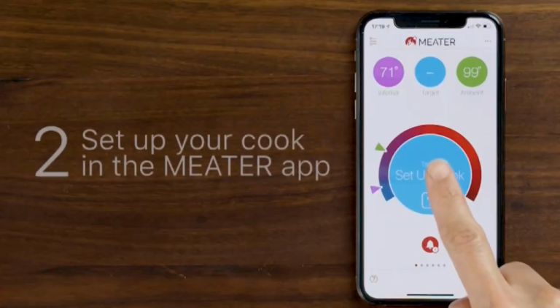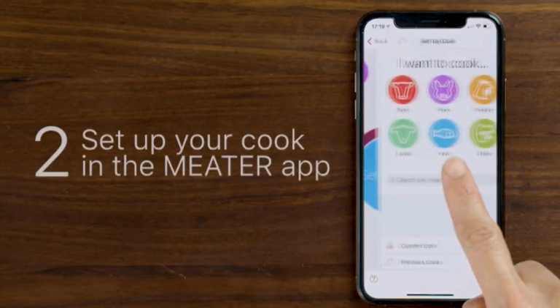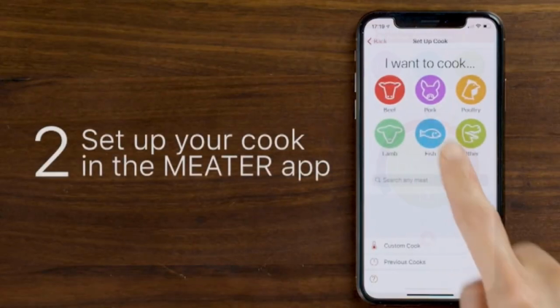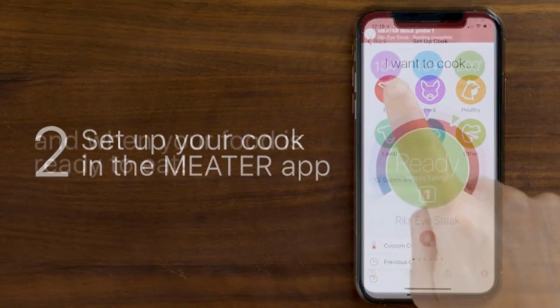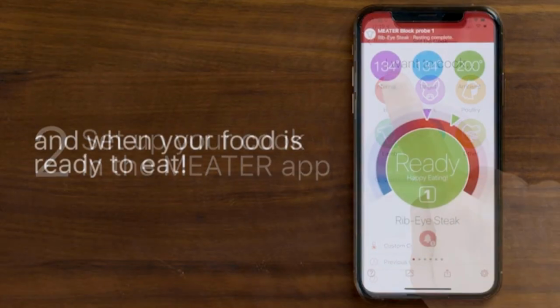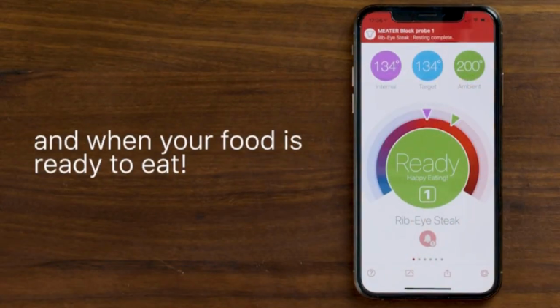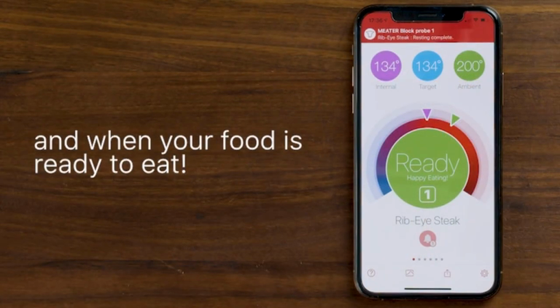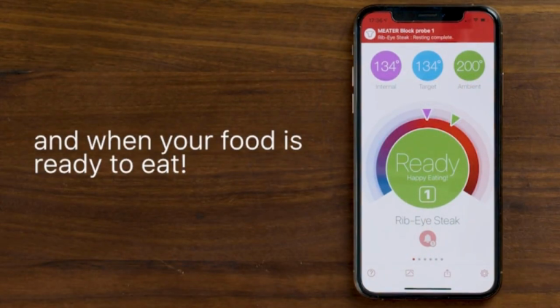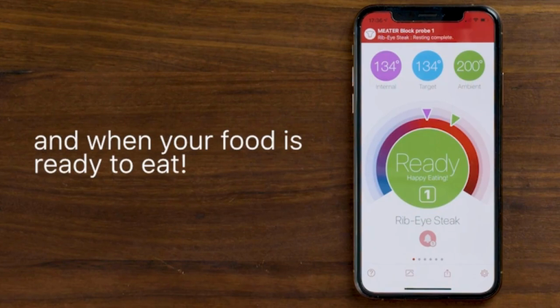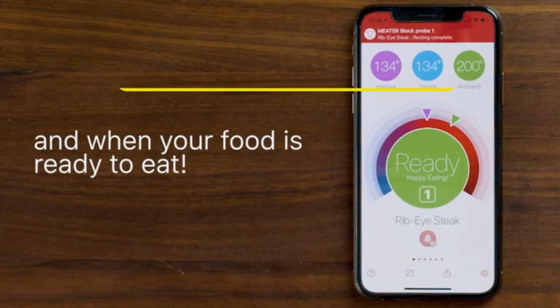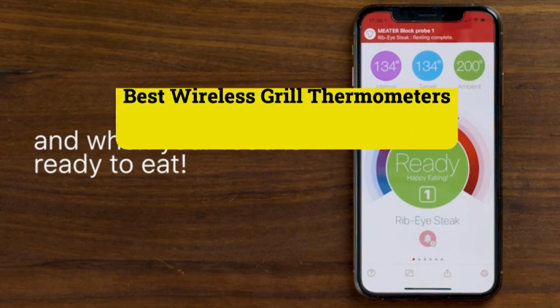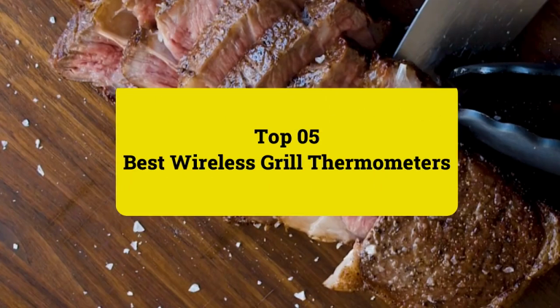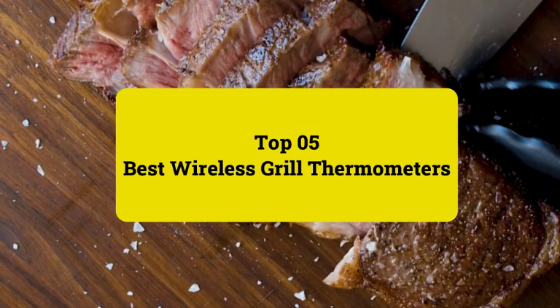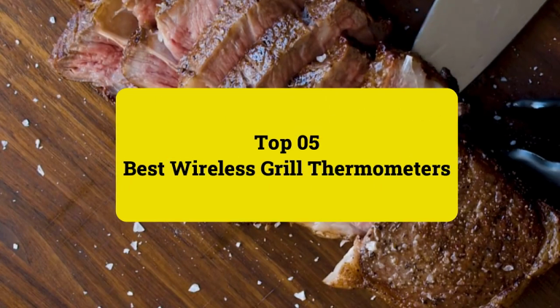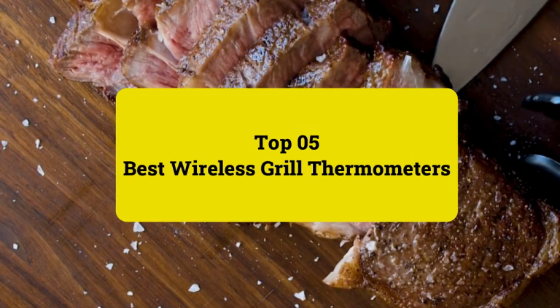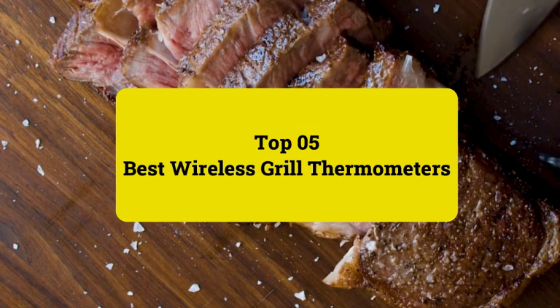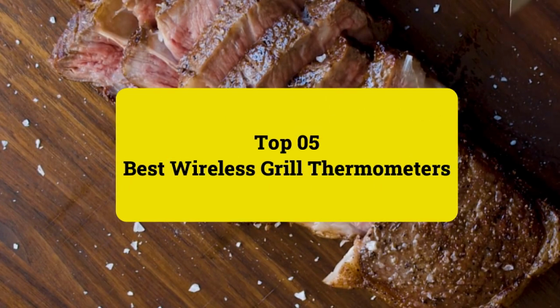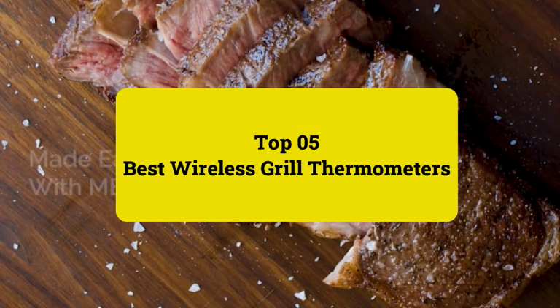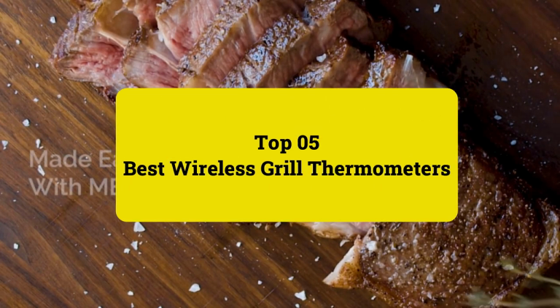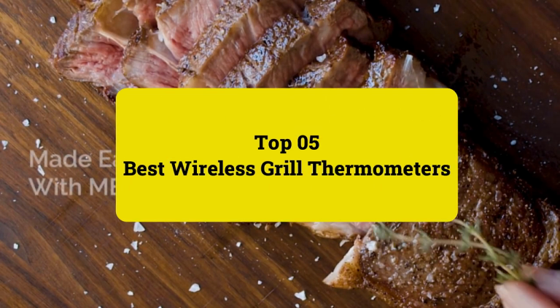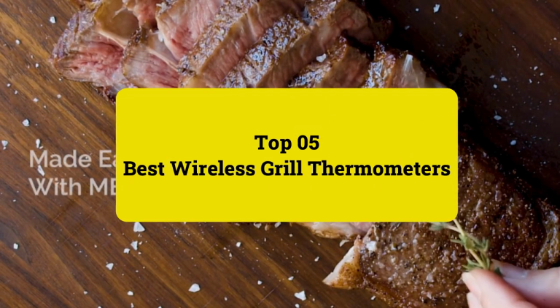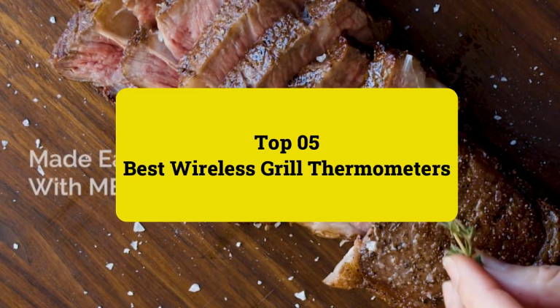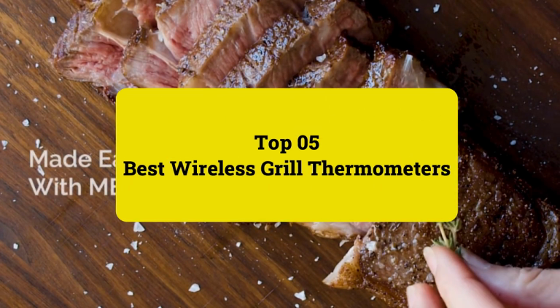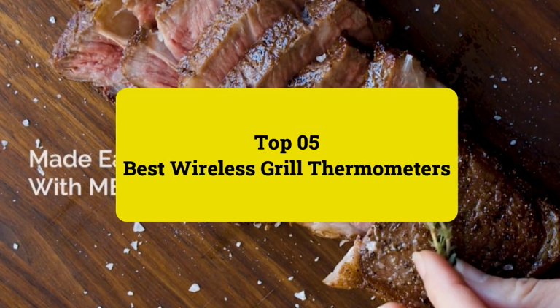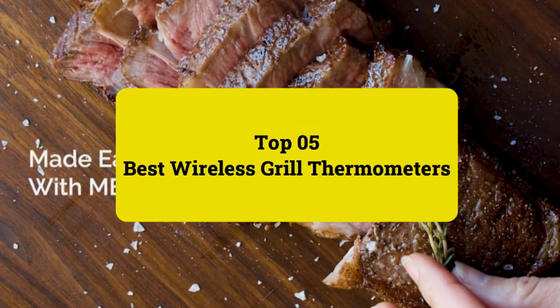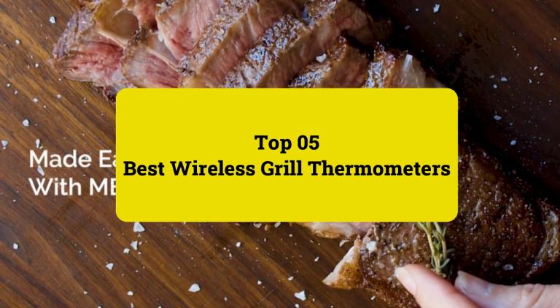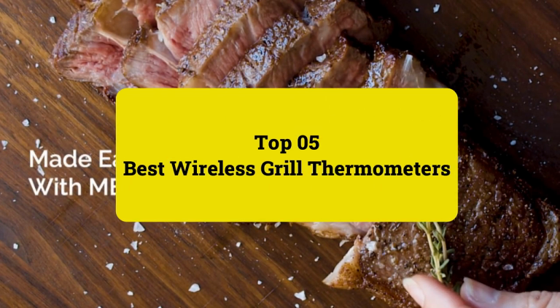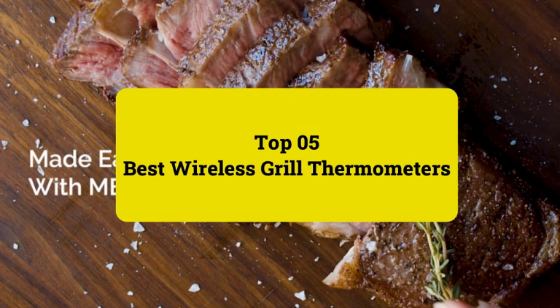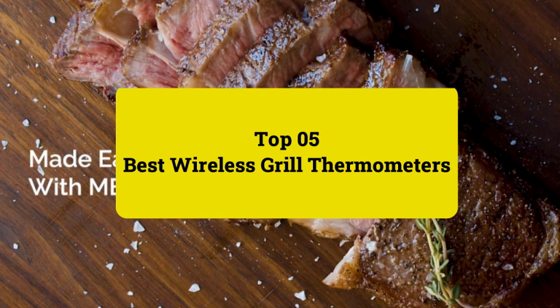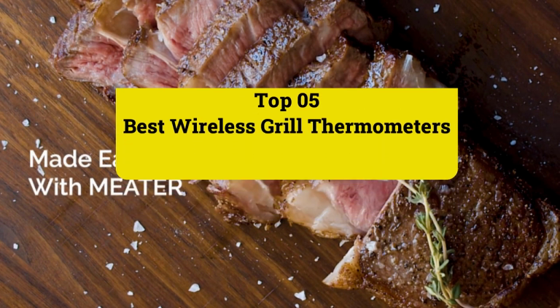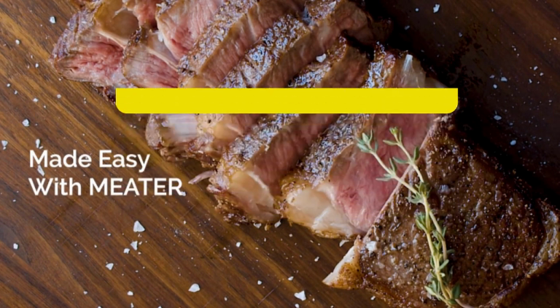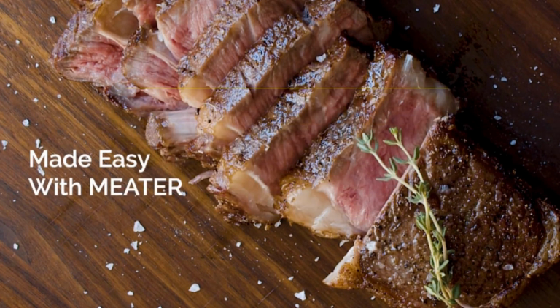Review Findlay presents Top 5 Best Wireless Grill Thermometers. Let's get started.